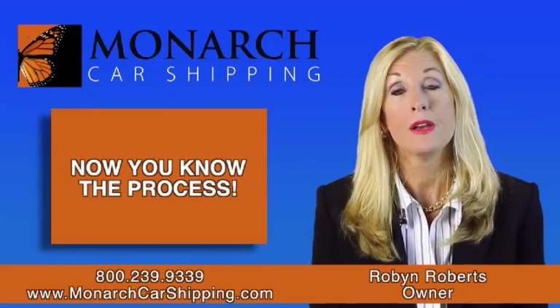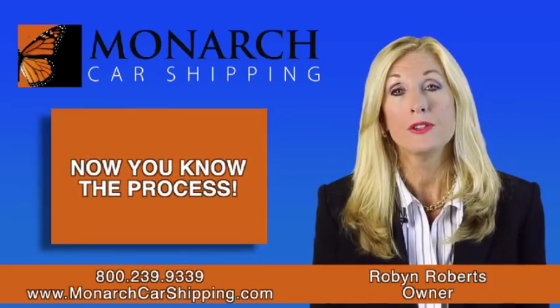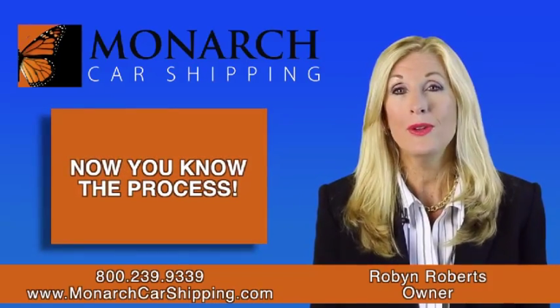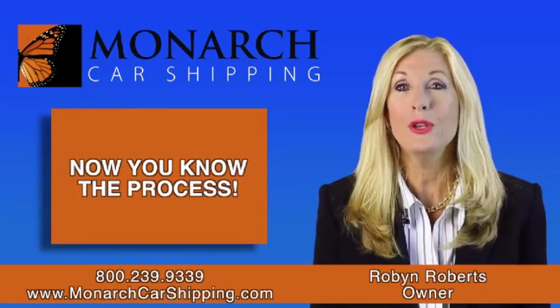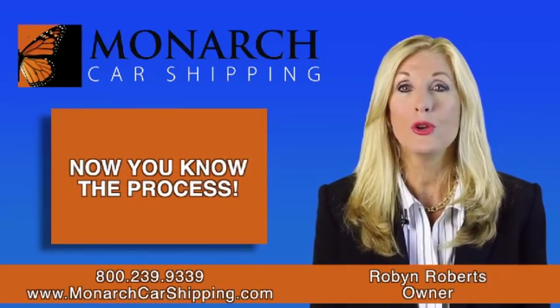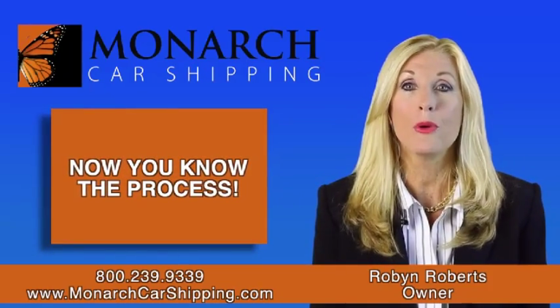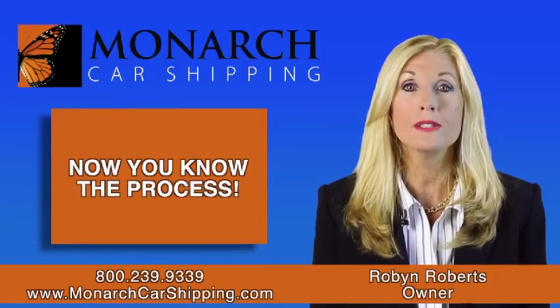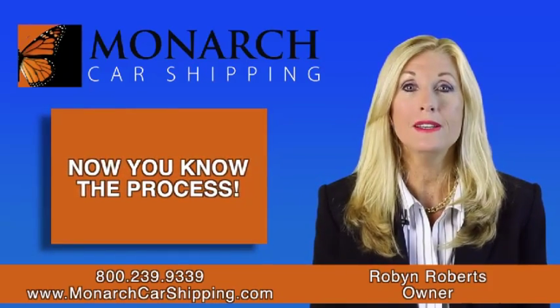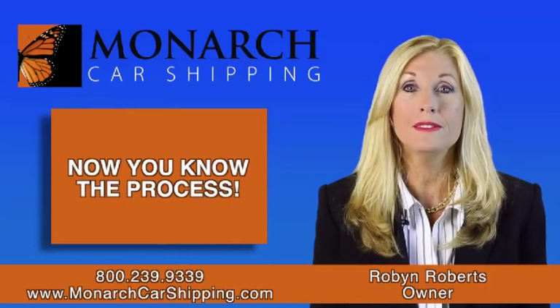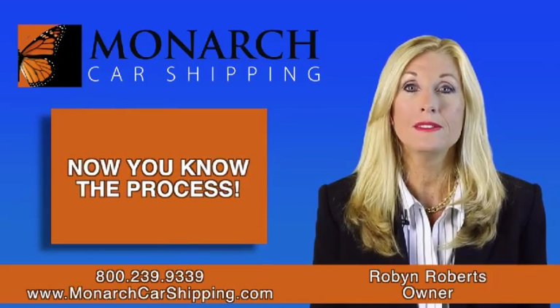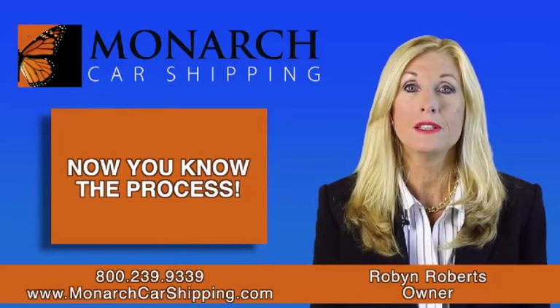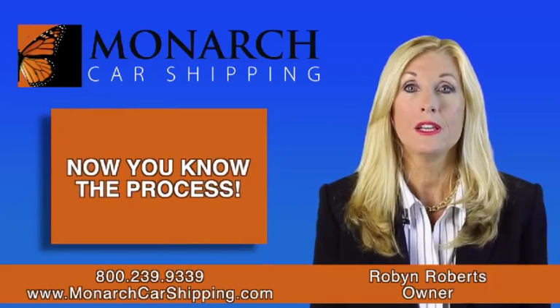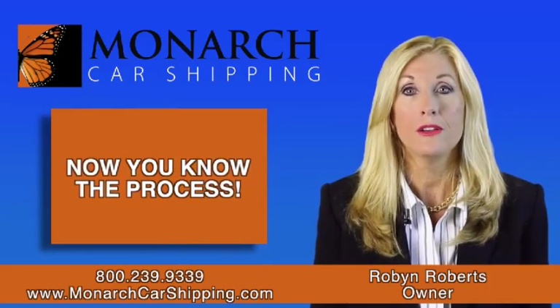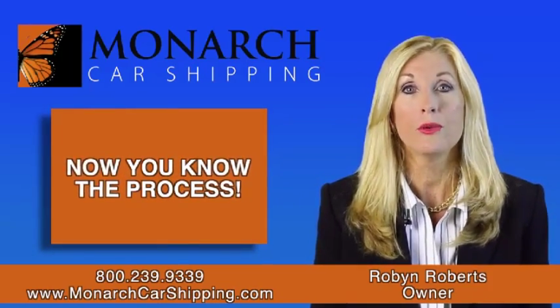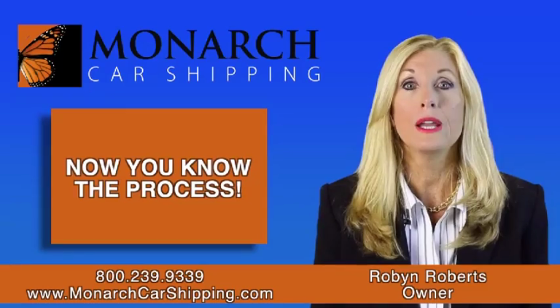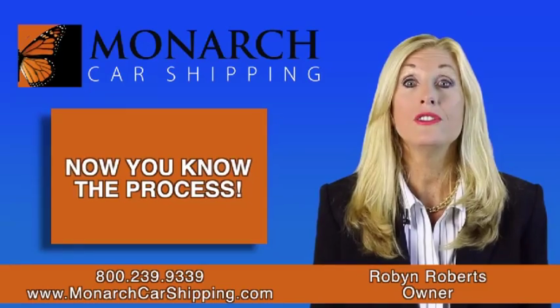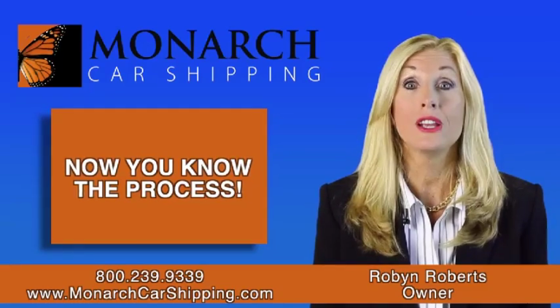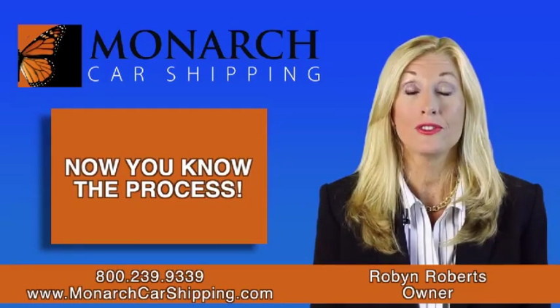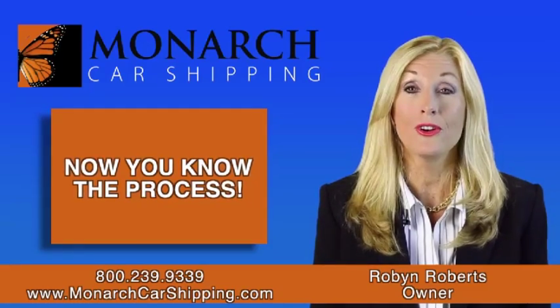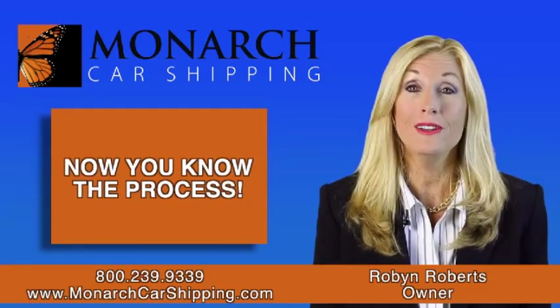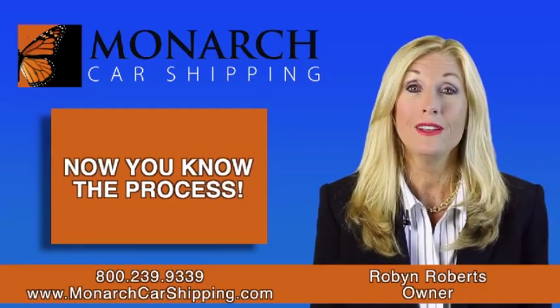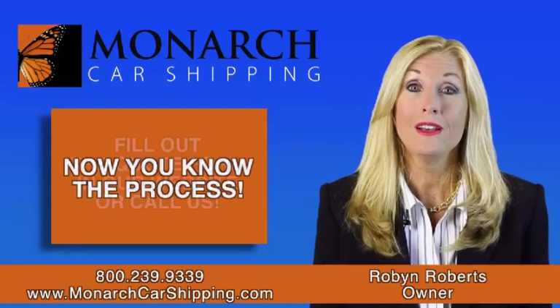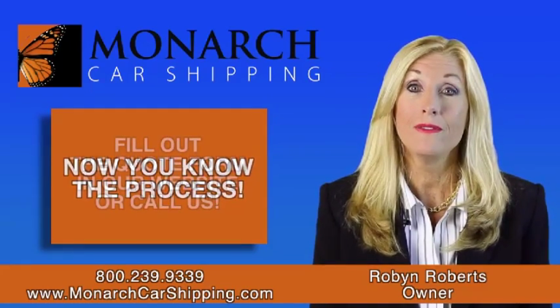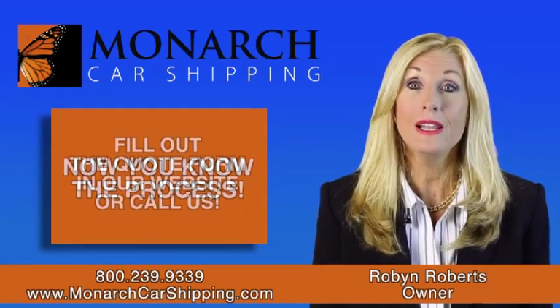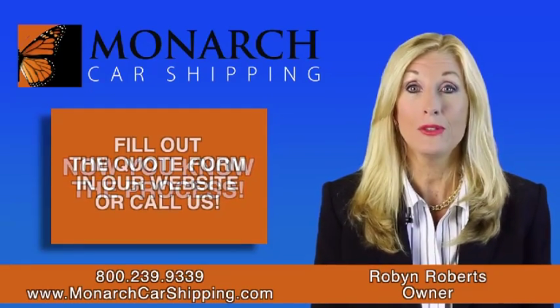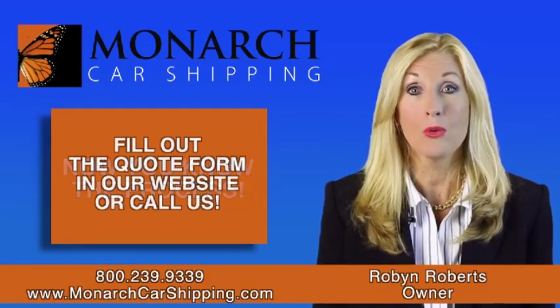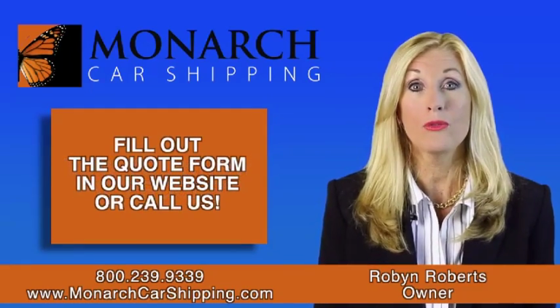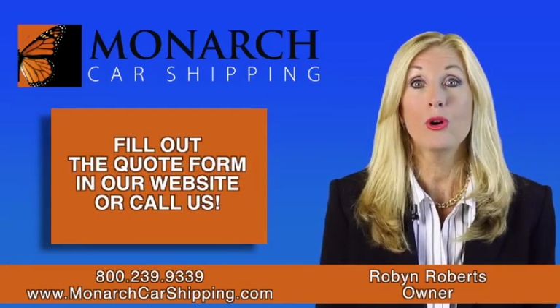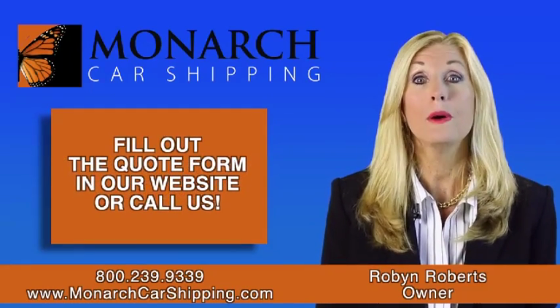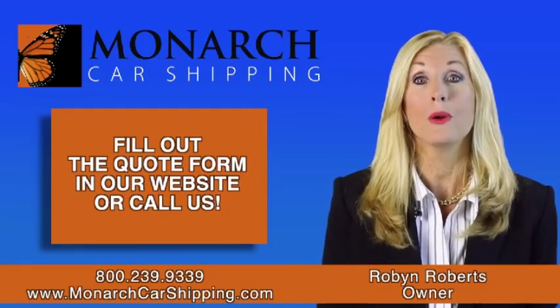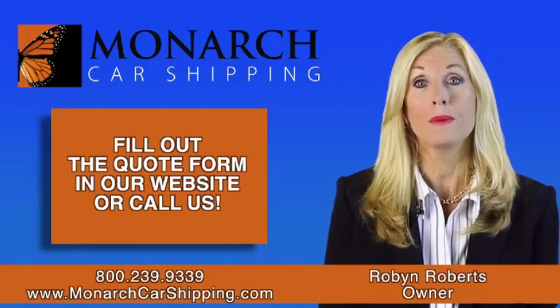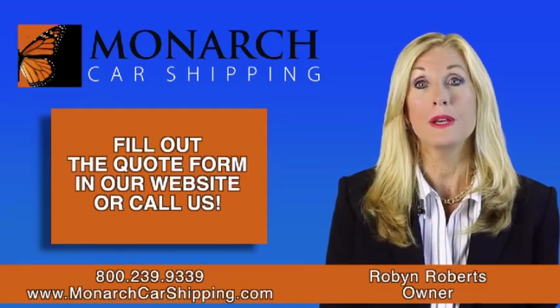So now you know the process. If you're ready to get started, fill out the quote form on our website.